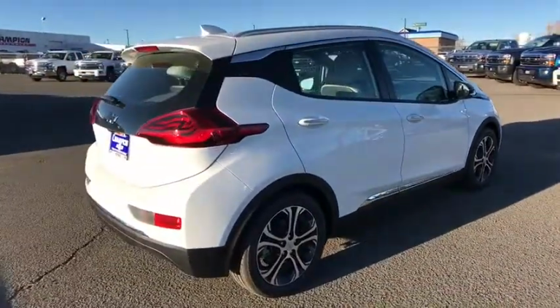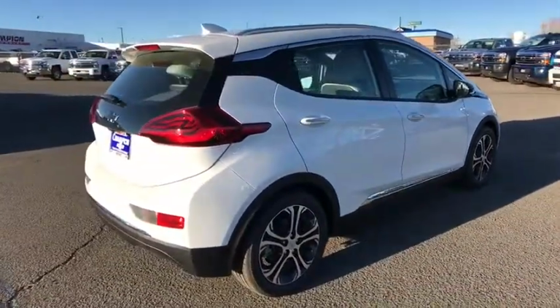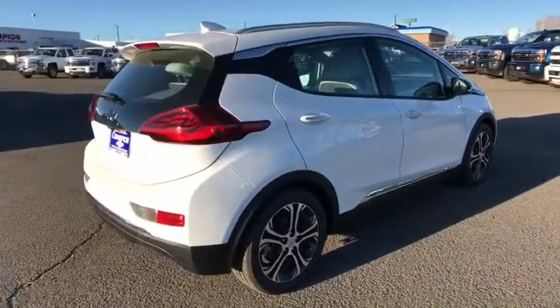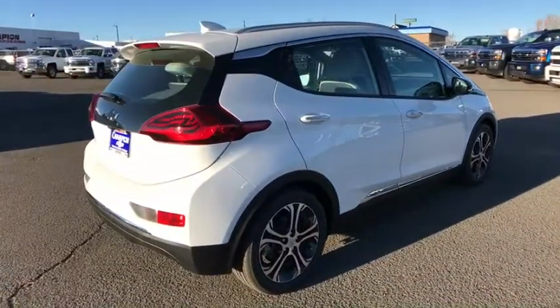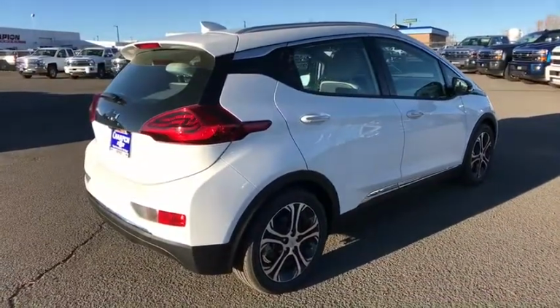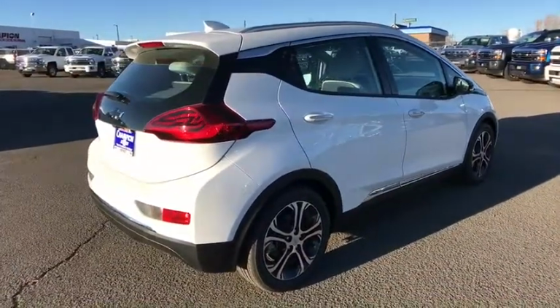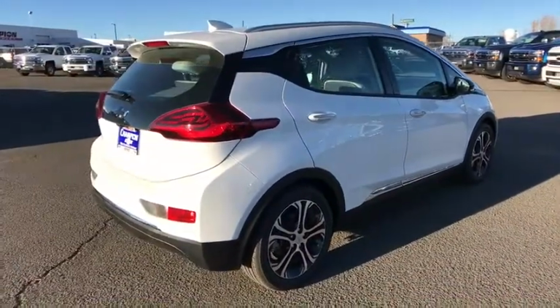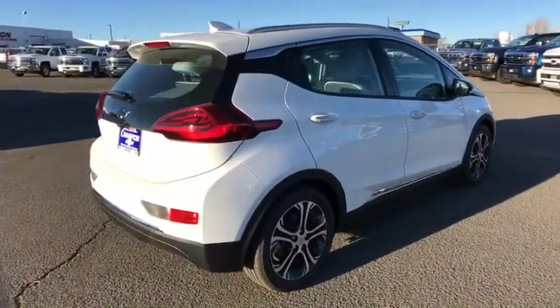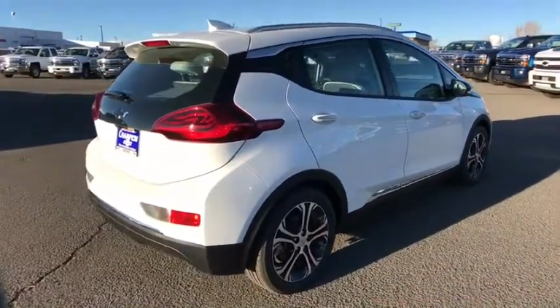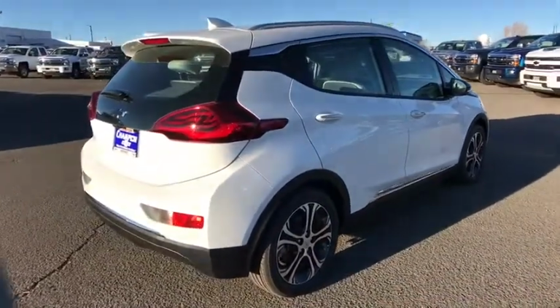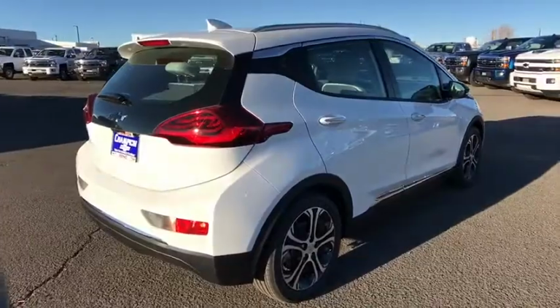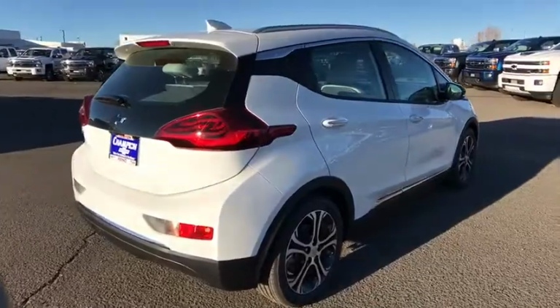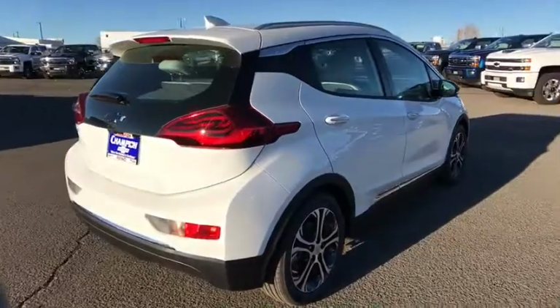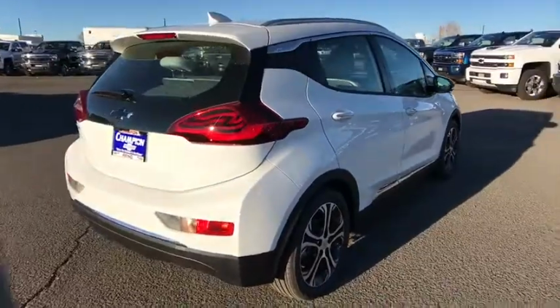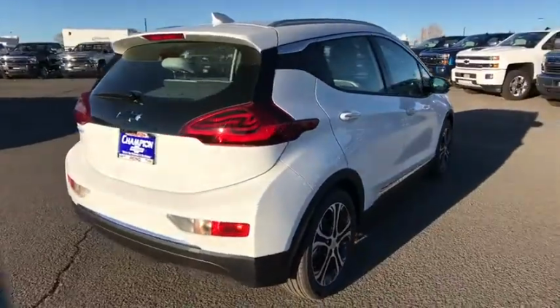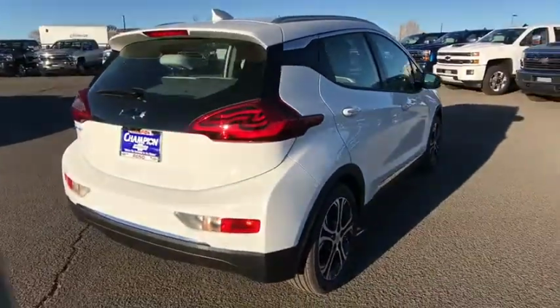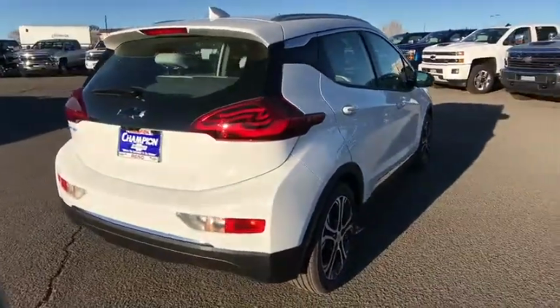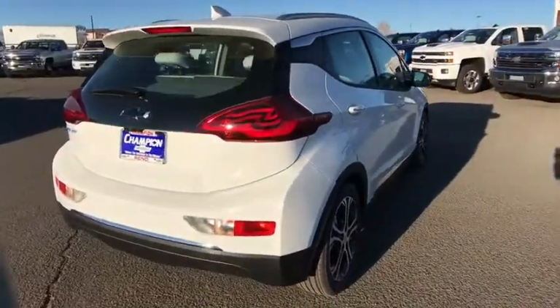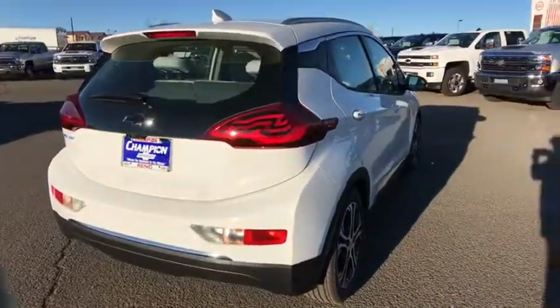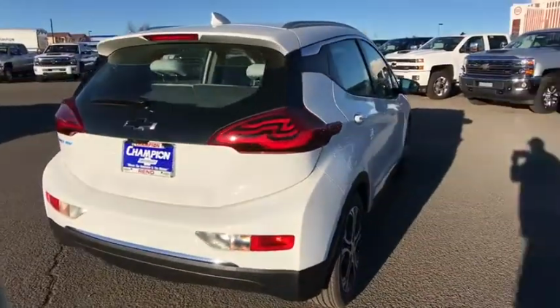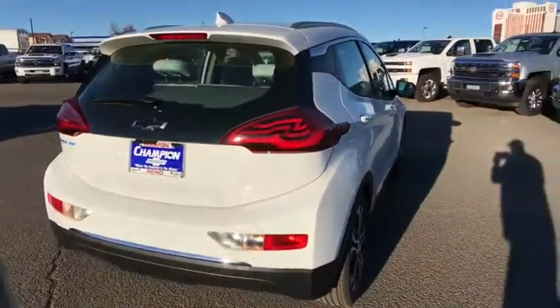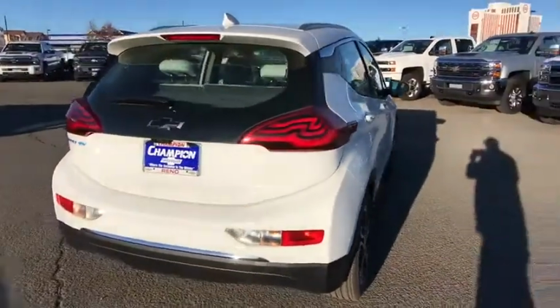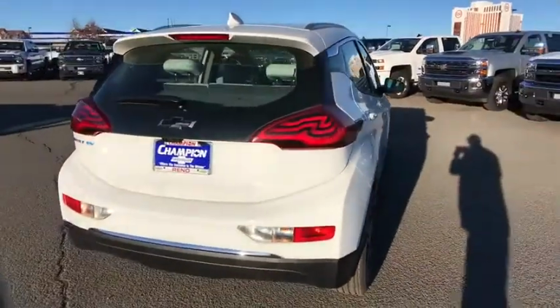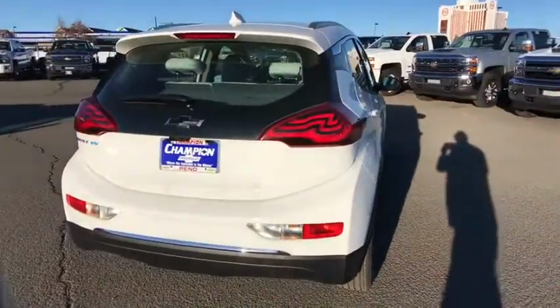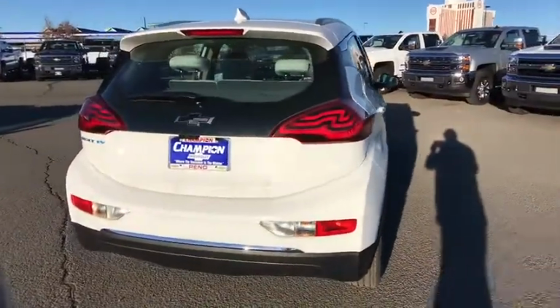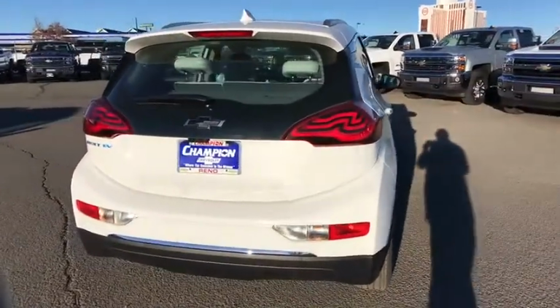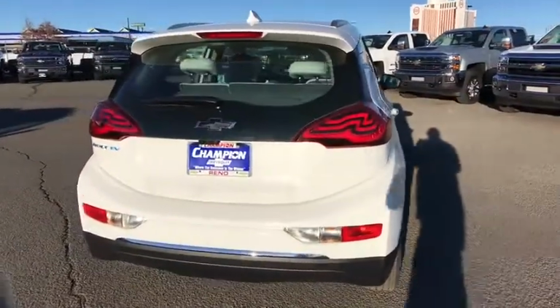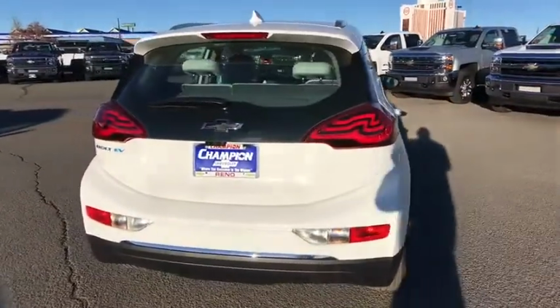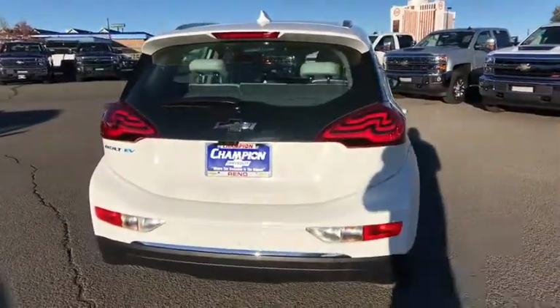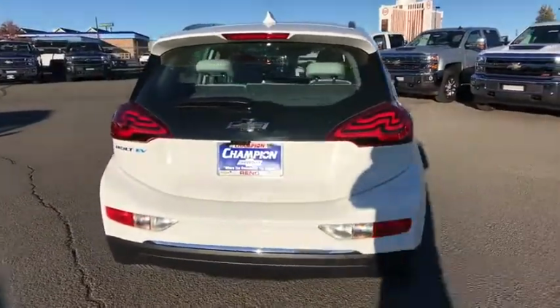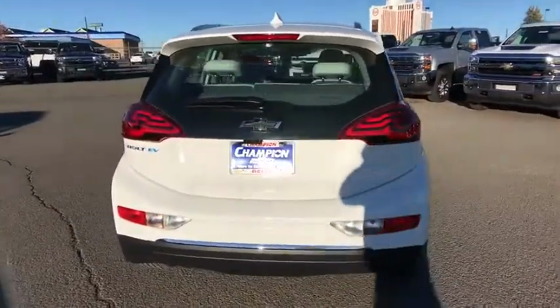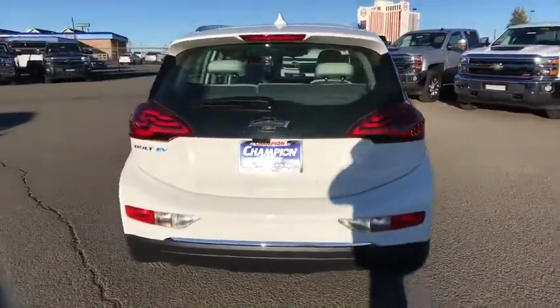Bluetooth. Leather wrapped steering wheel. Adjustable steering wheel. Power steering. Keyless start. Four wheel disc brakes.